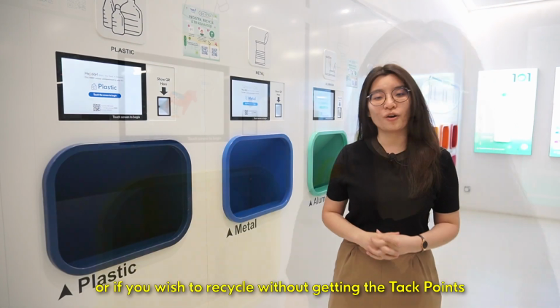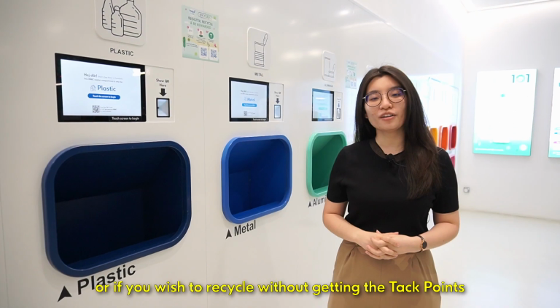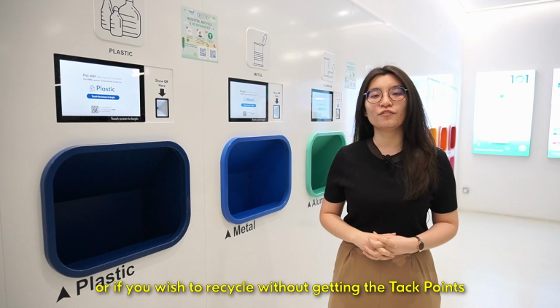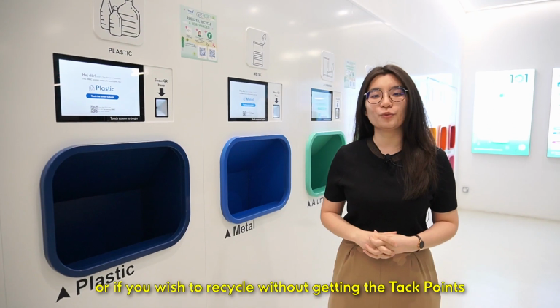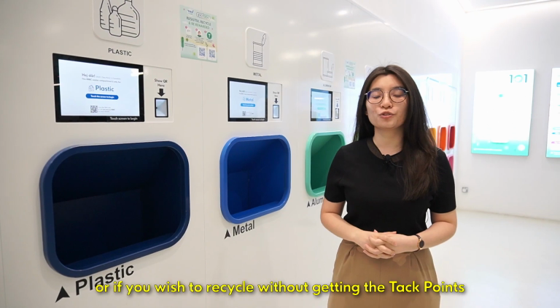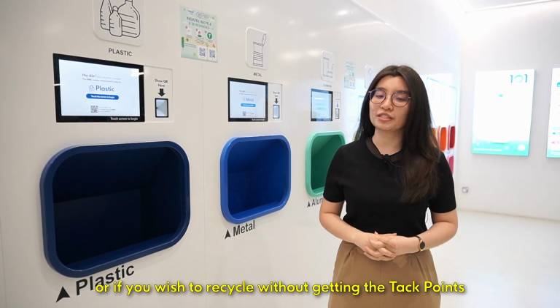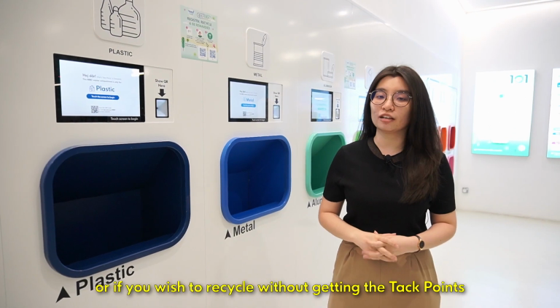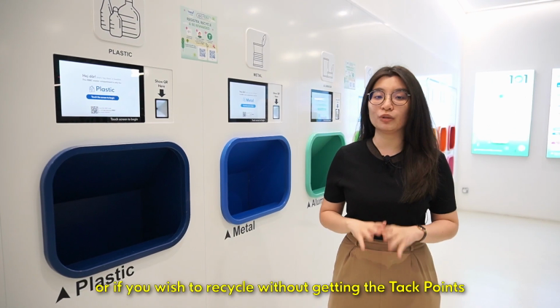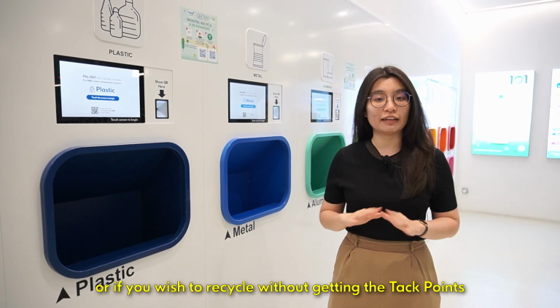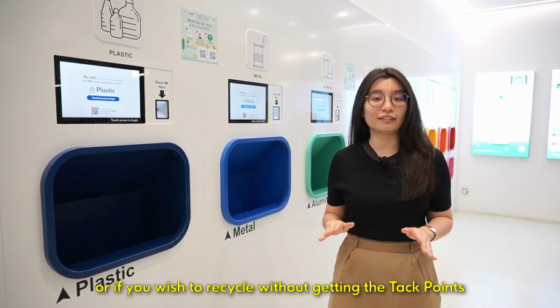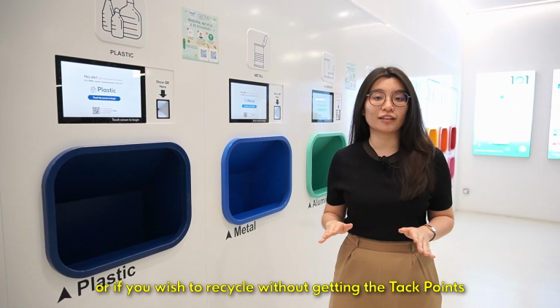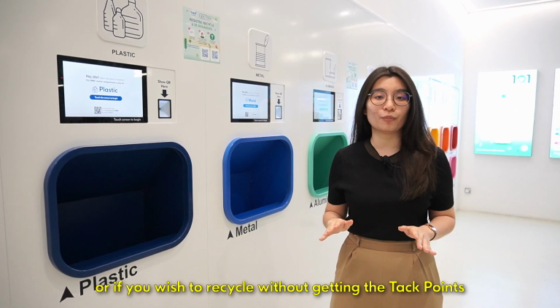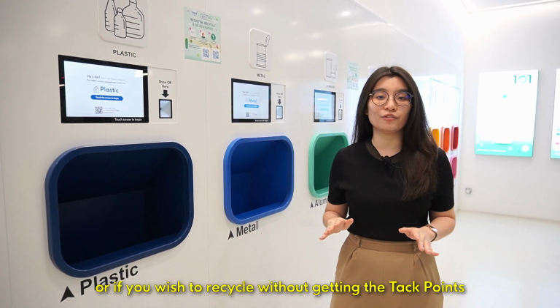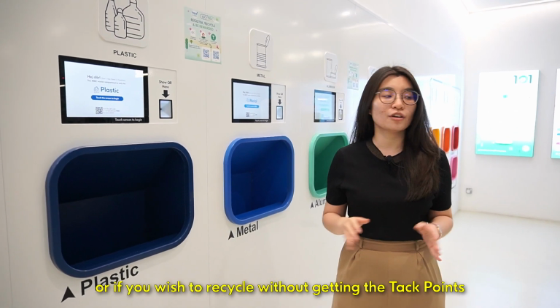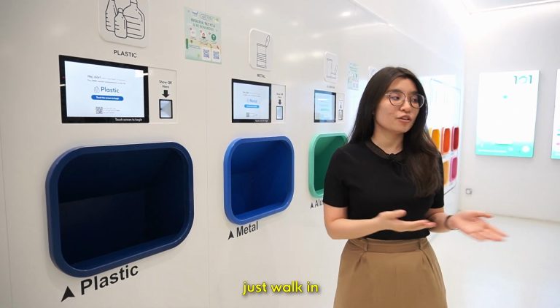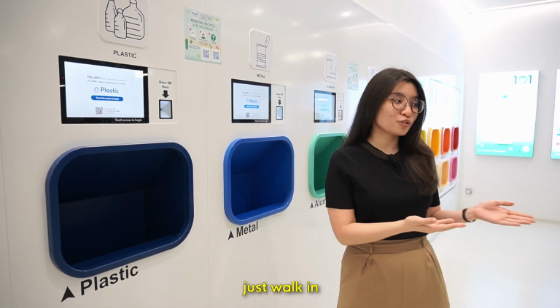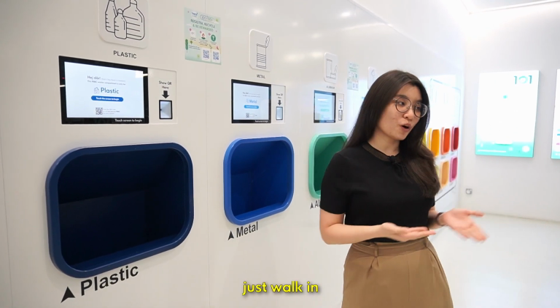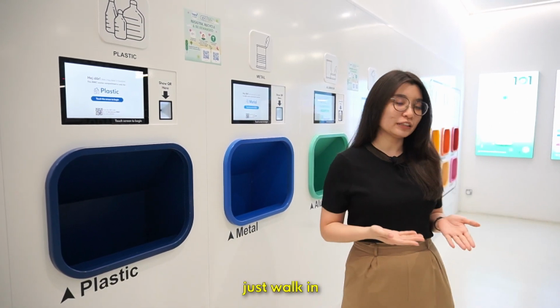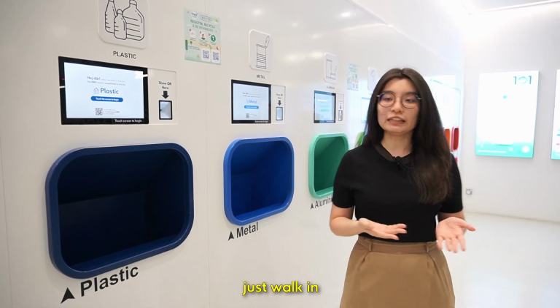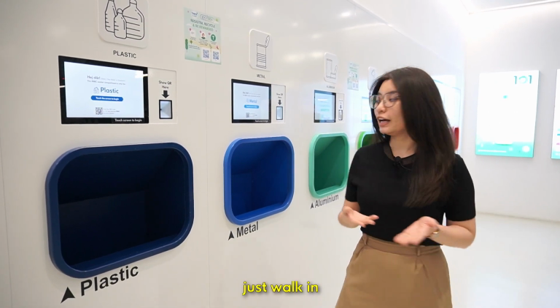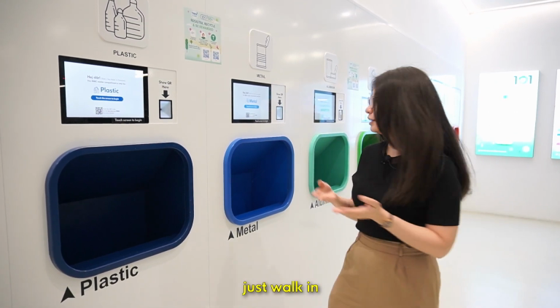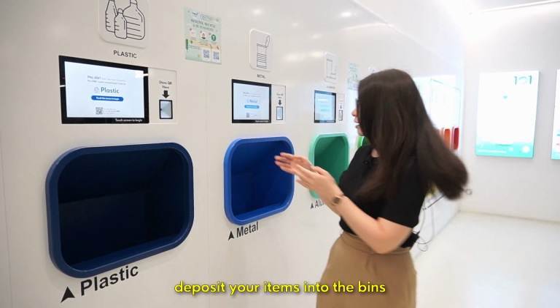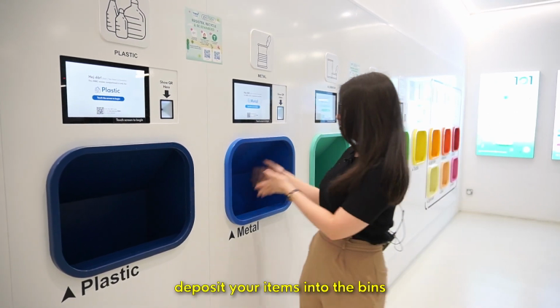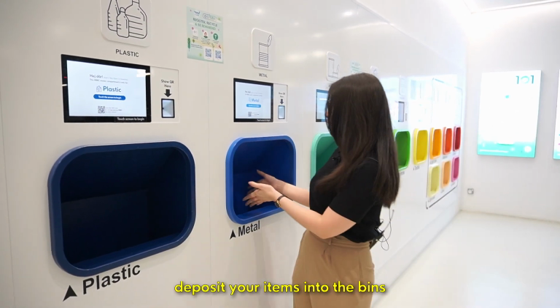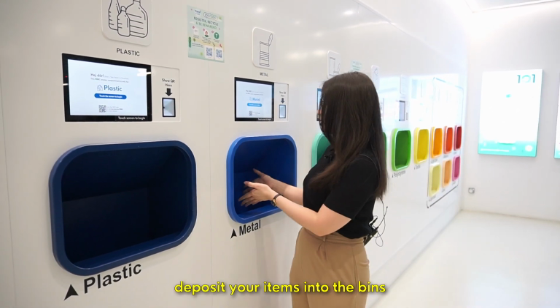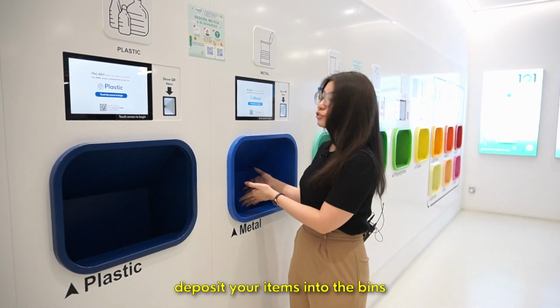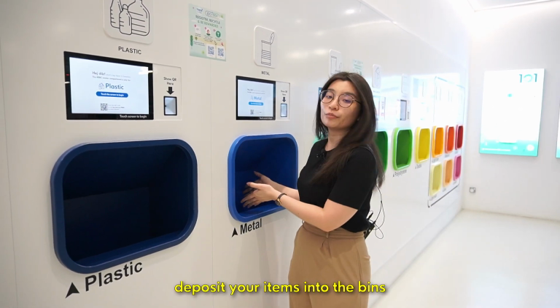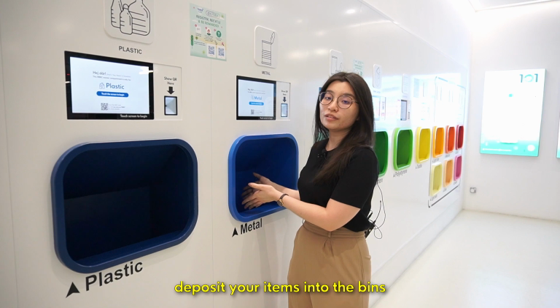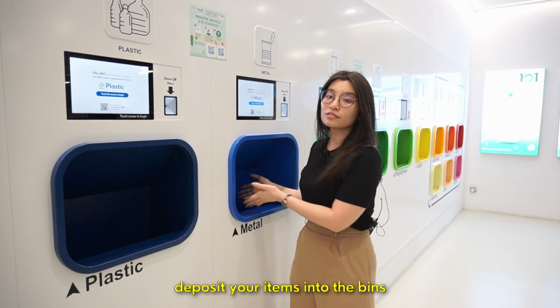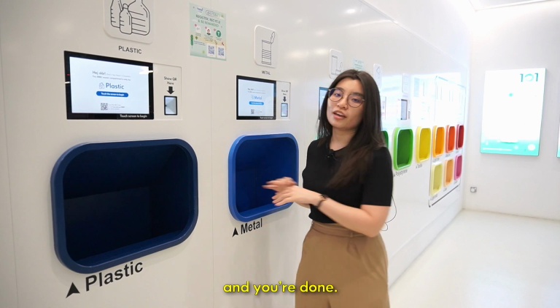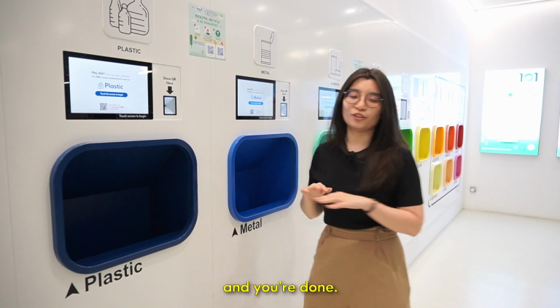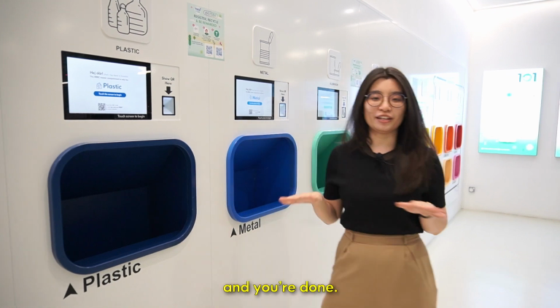Or if you wish to recycle without getting the tuck points, just walk in, deposit your items into the bins and you're done.